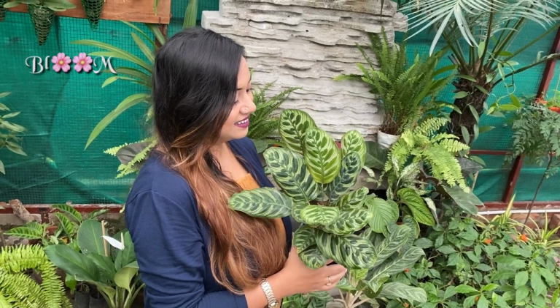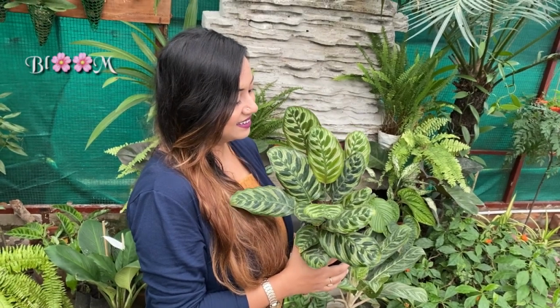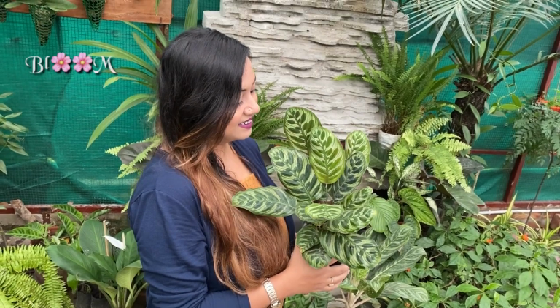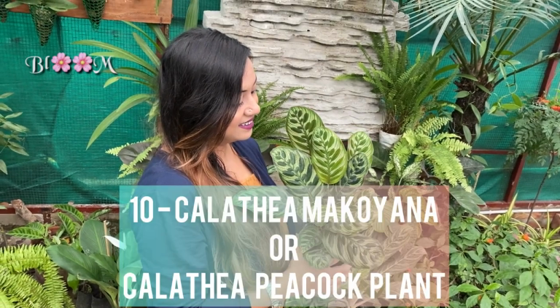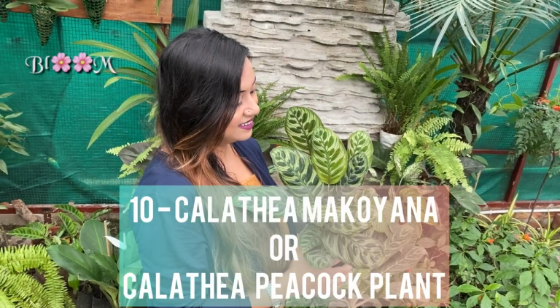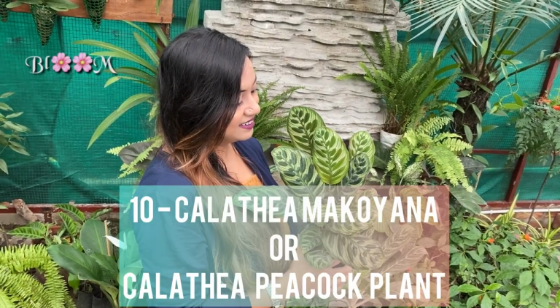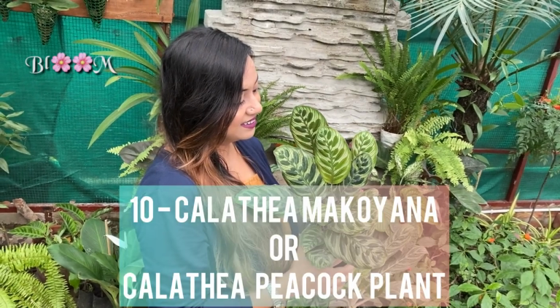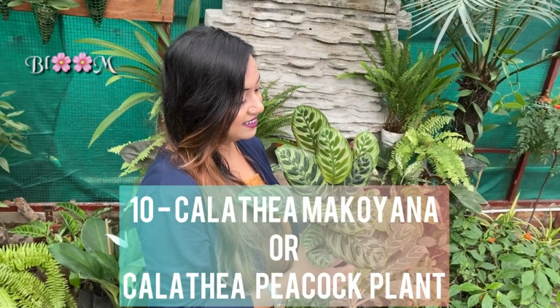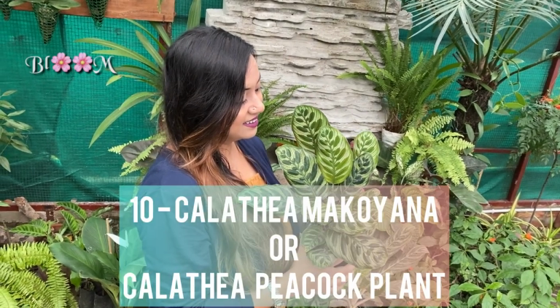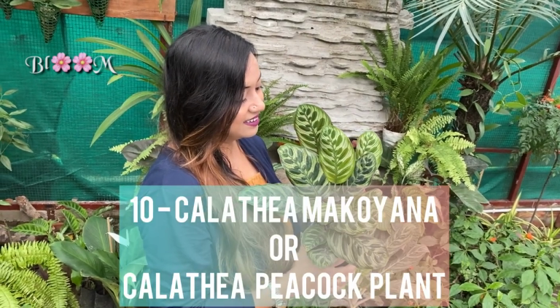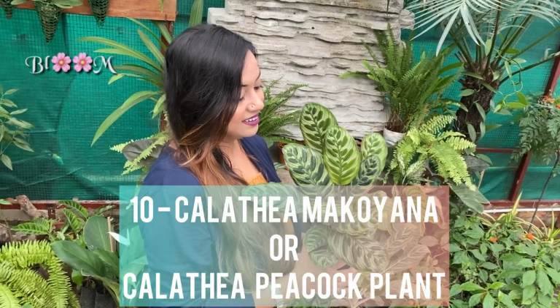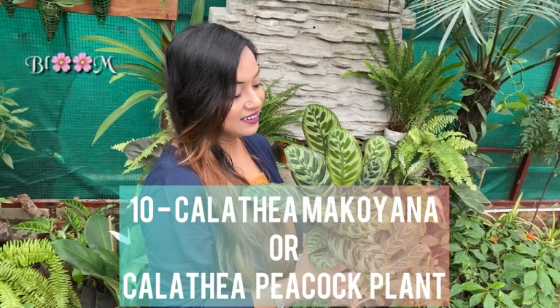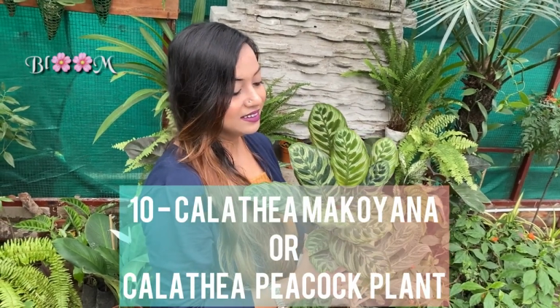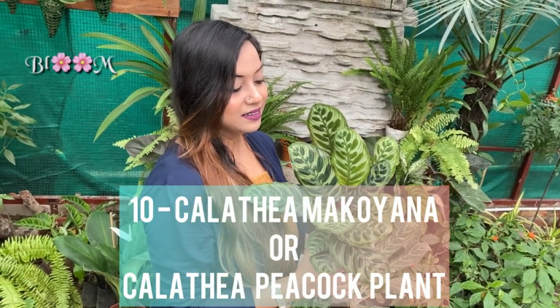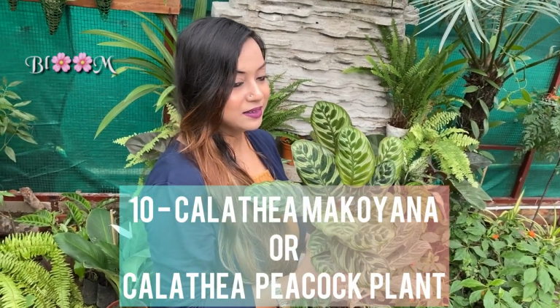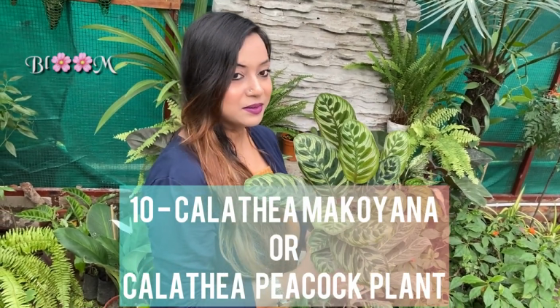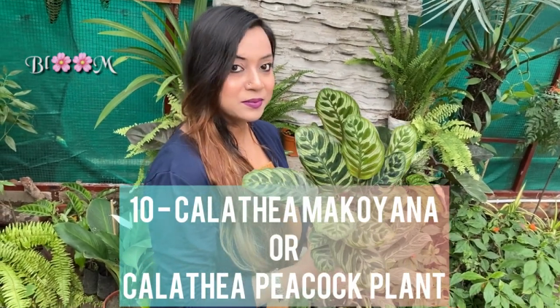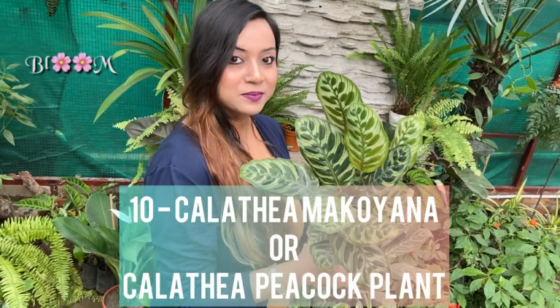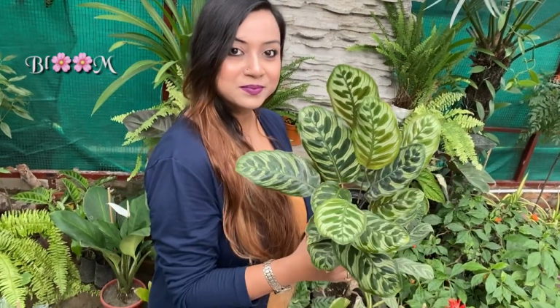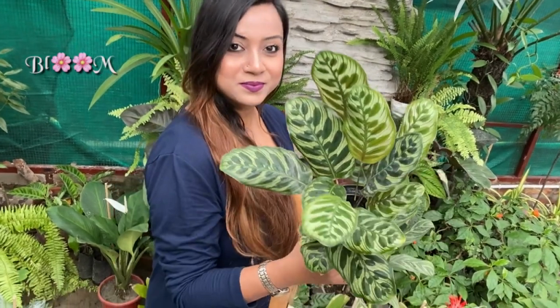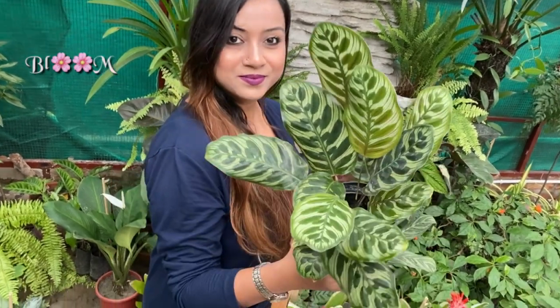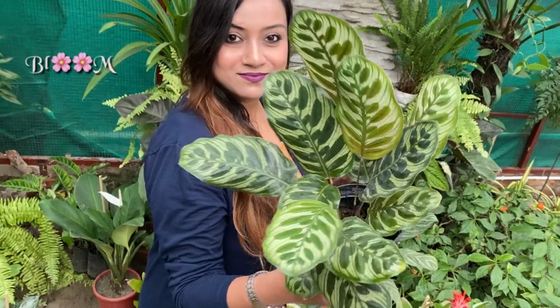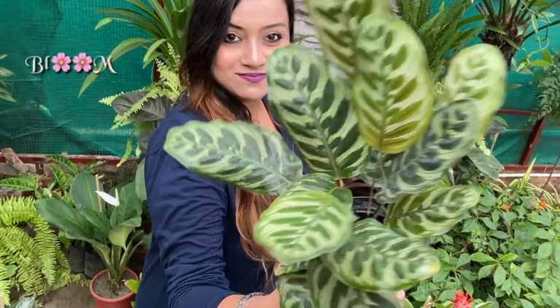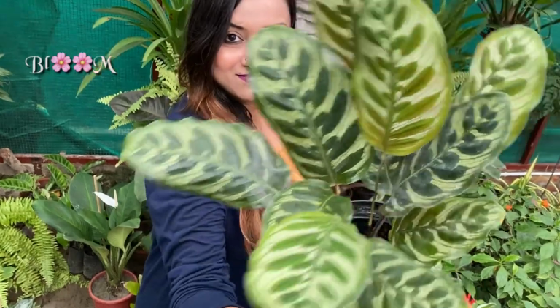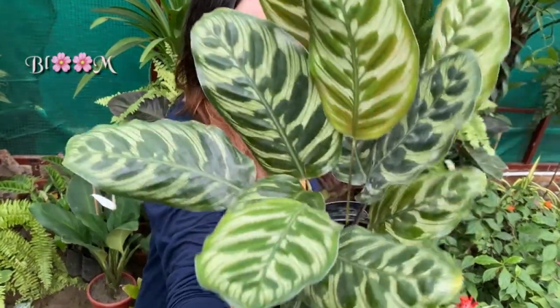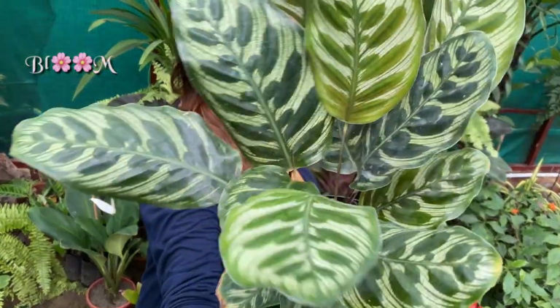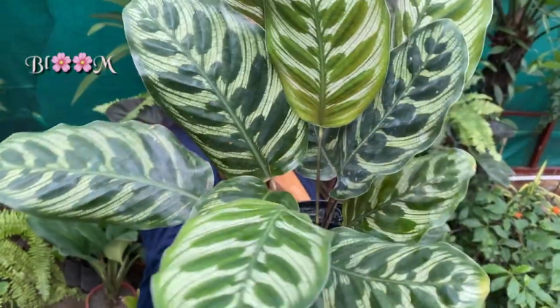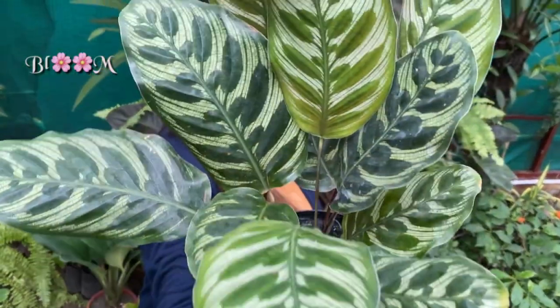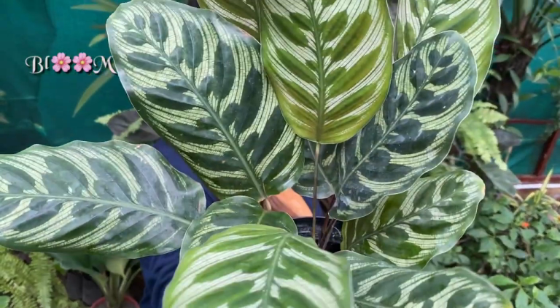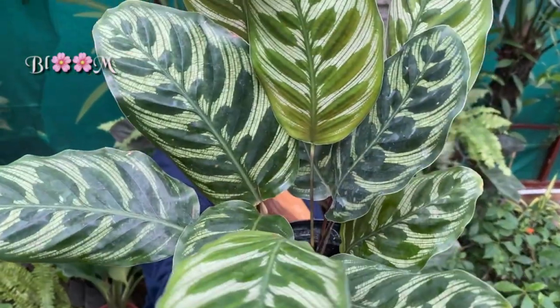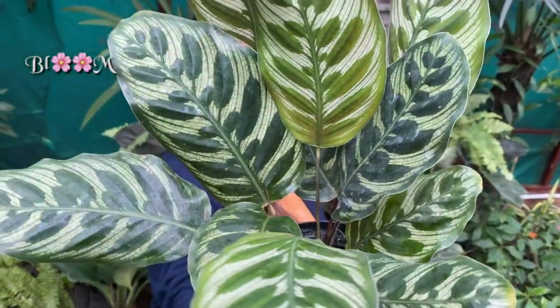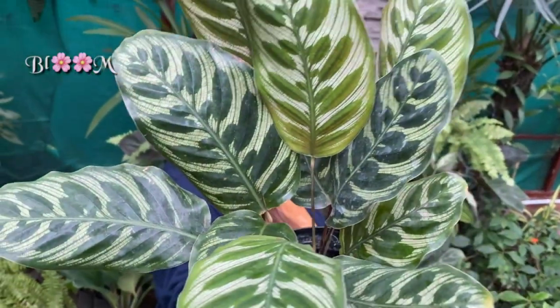Calathea Makoyana, or Calathea Peacock Plant, is also known as Cathedral Windows.